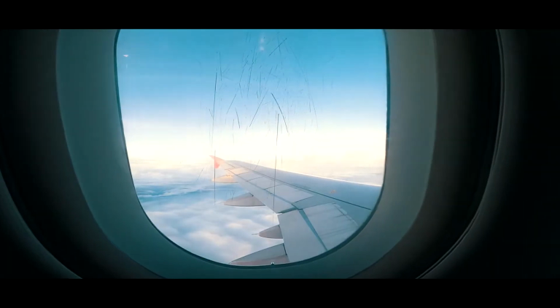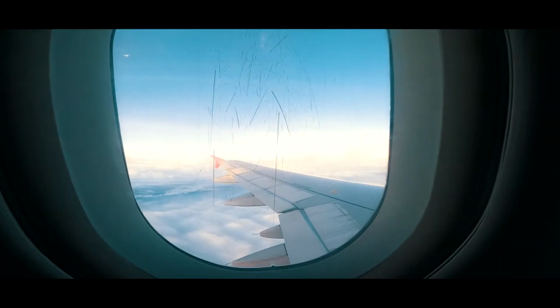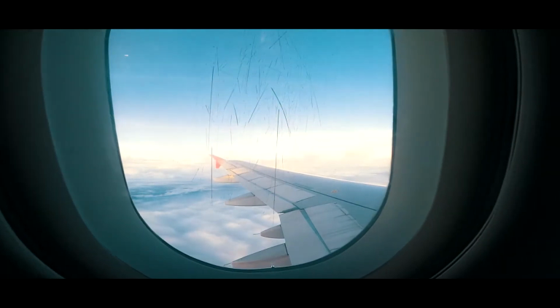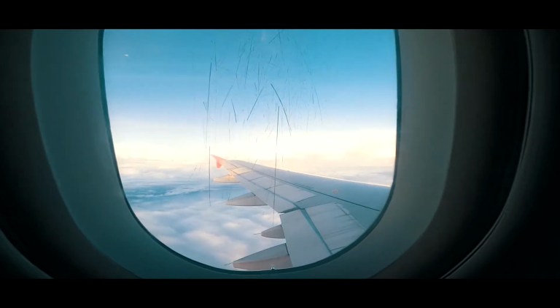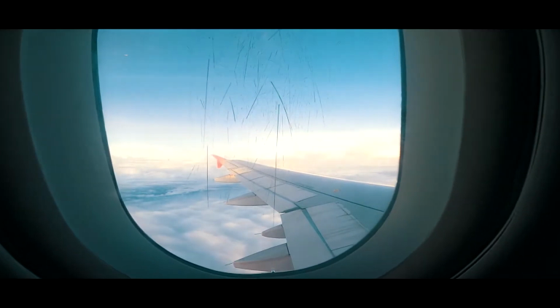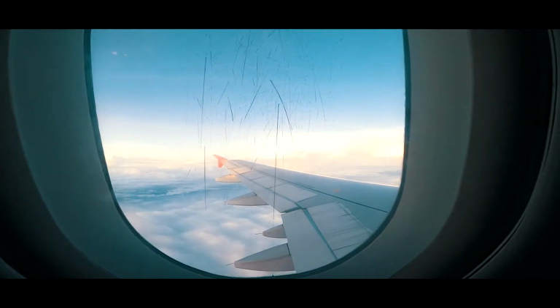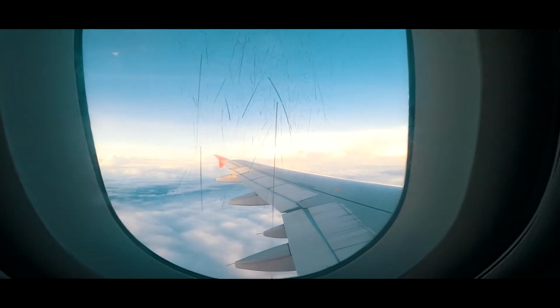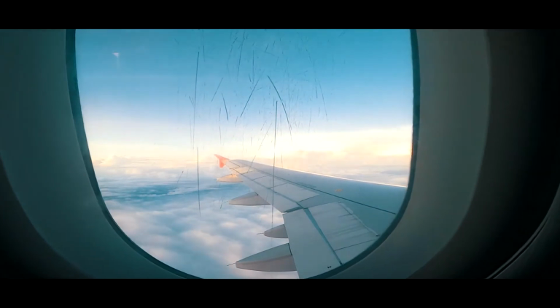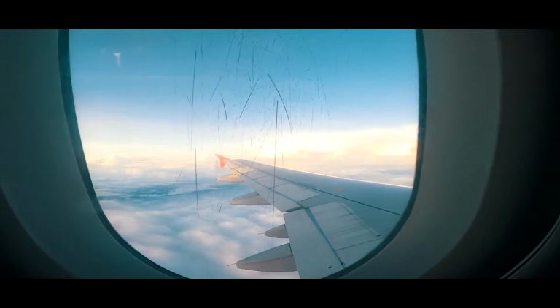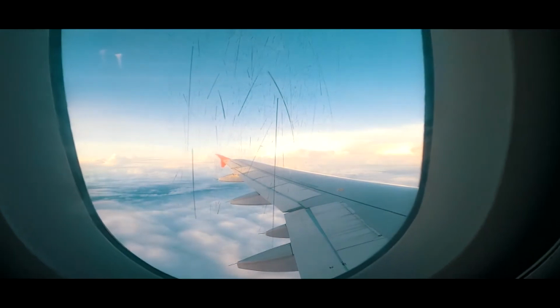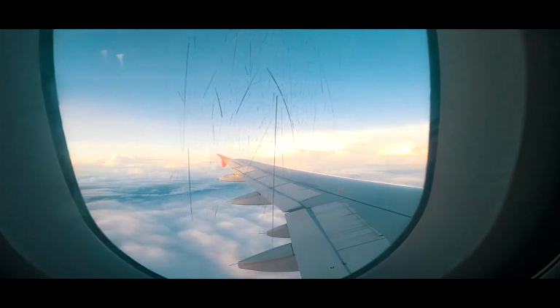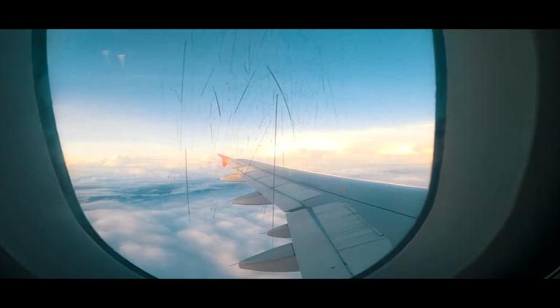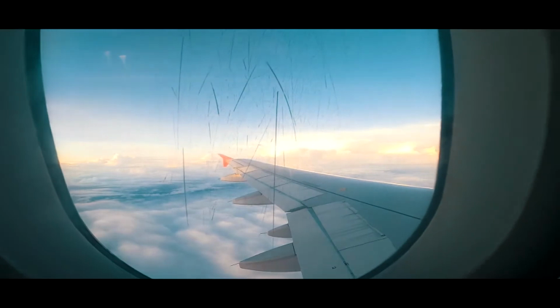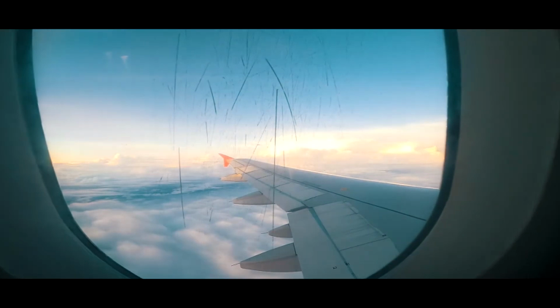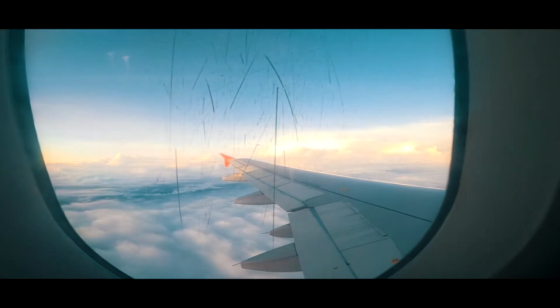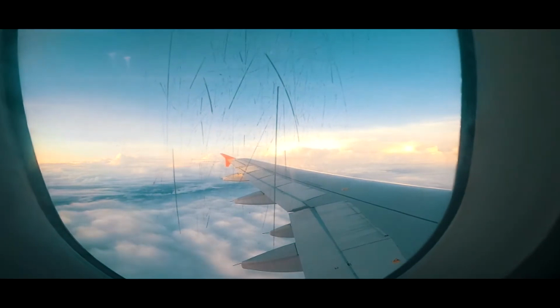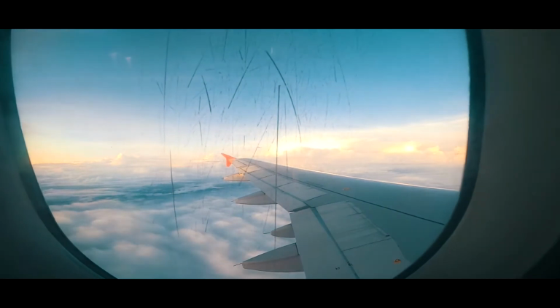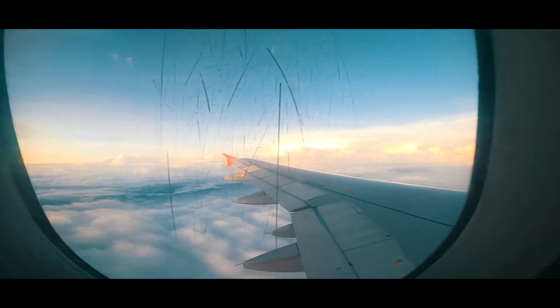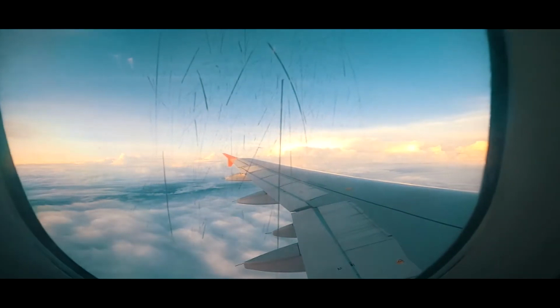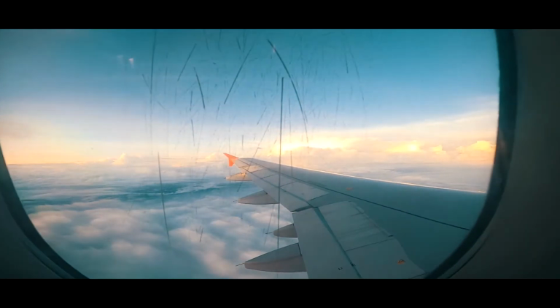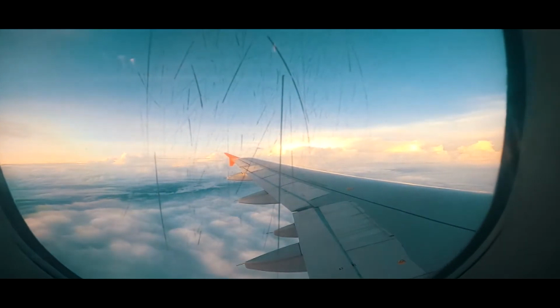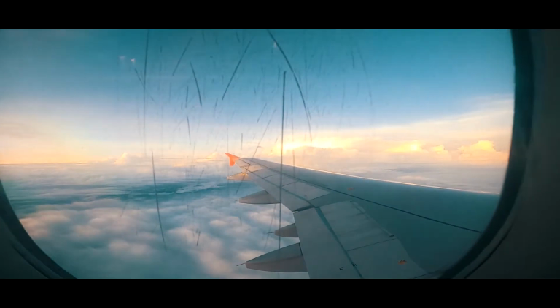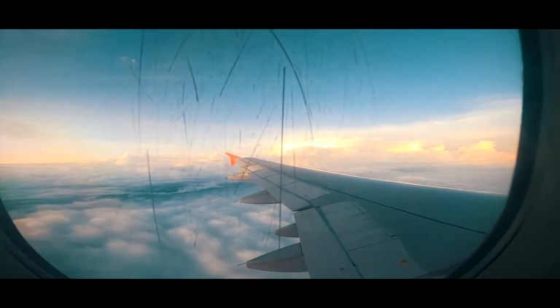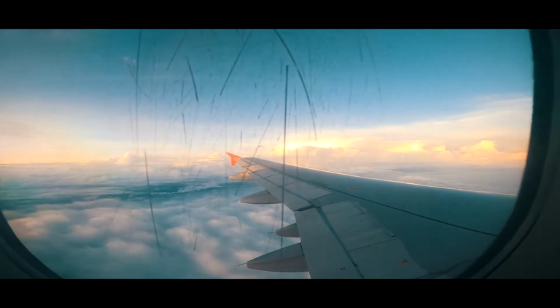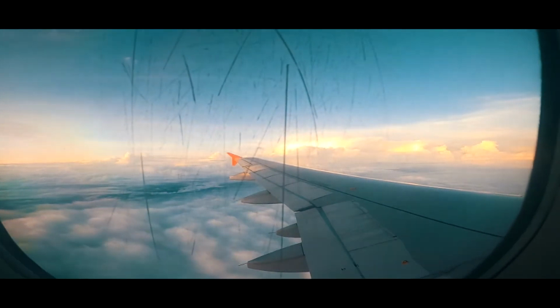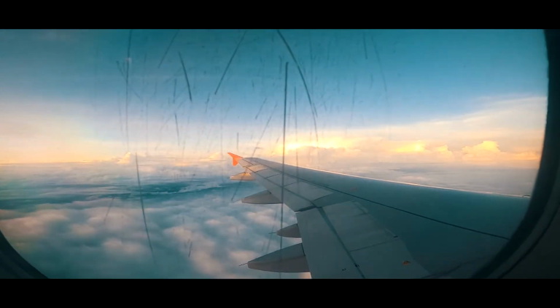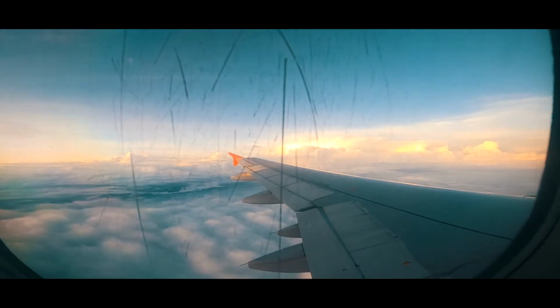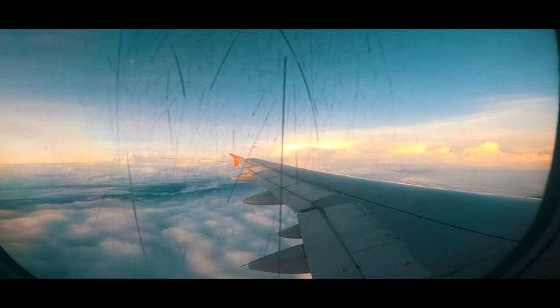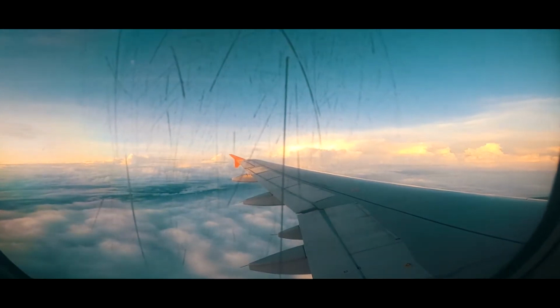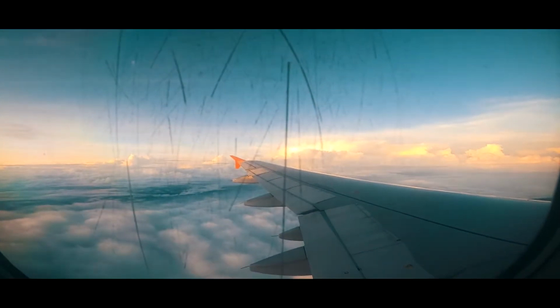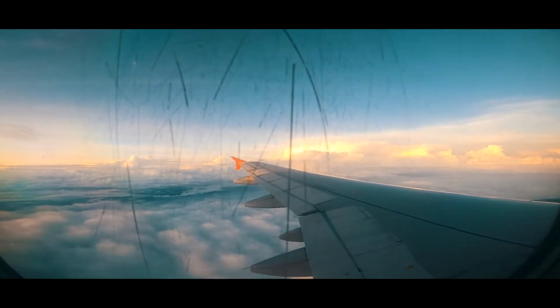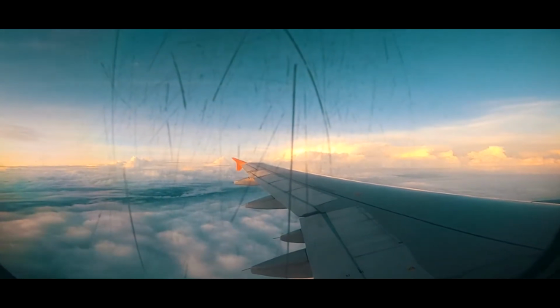Ladies and gentlemen, we now ask for your attention while we take you through the safety procedures on this aircraft.